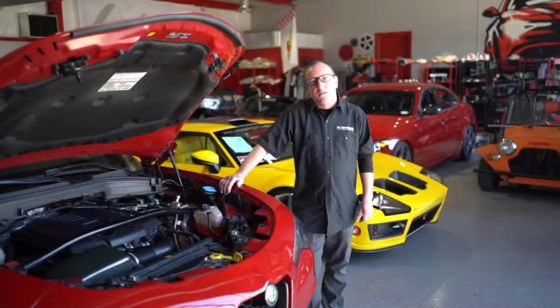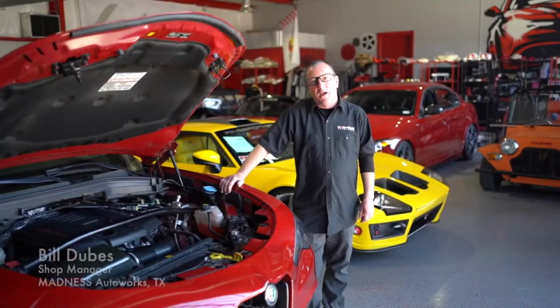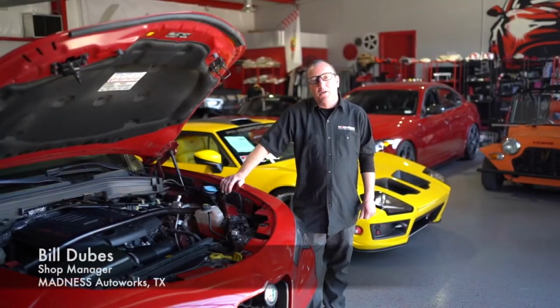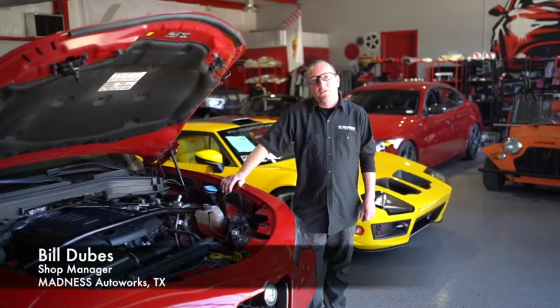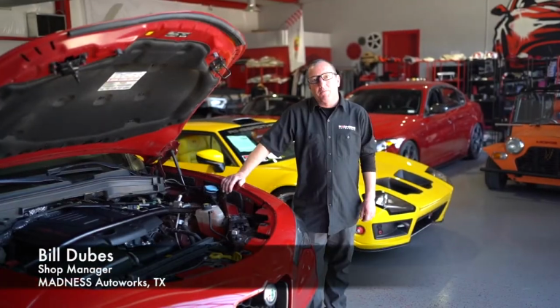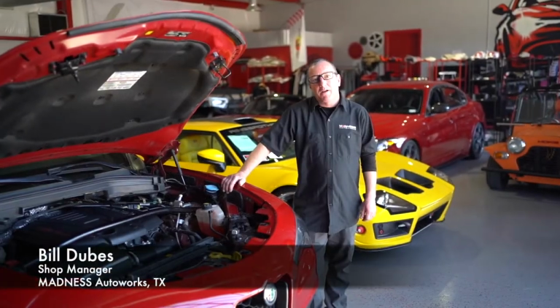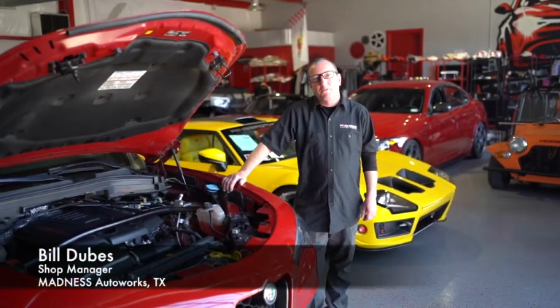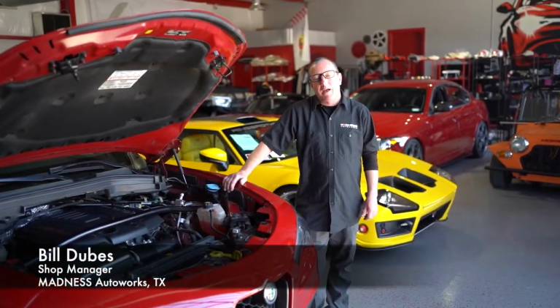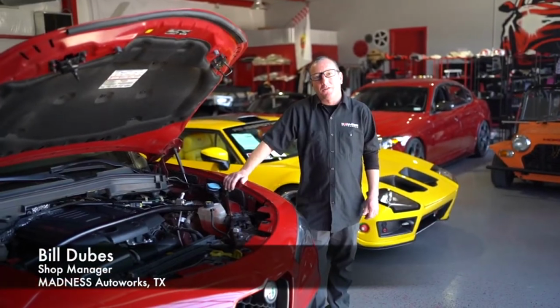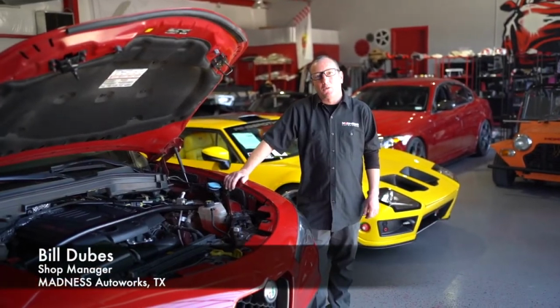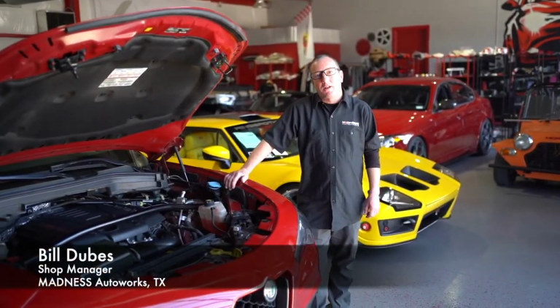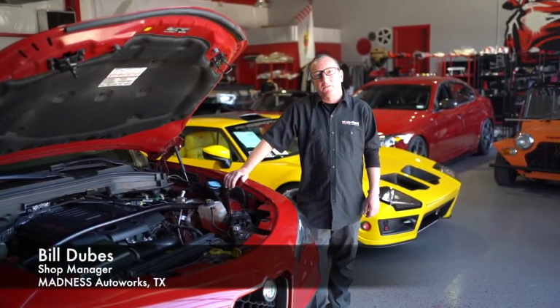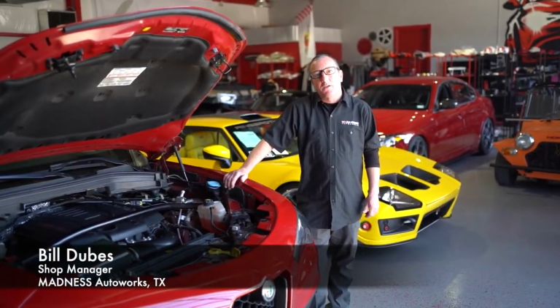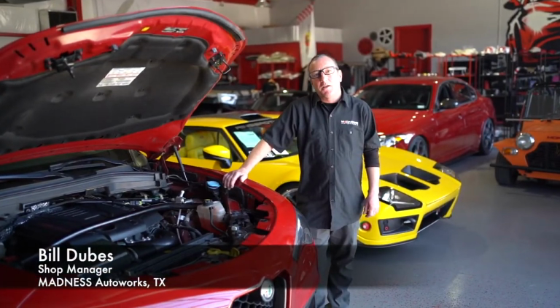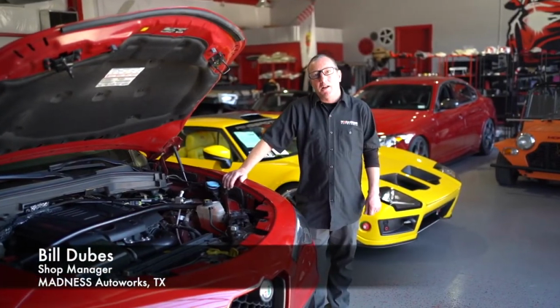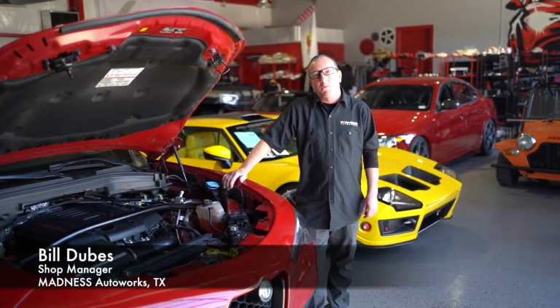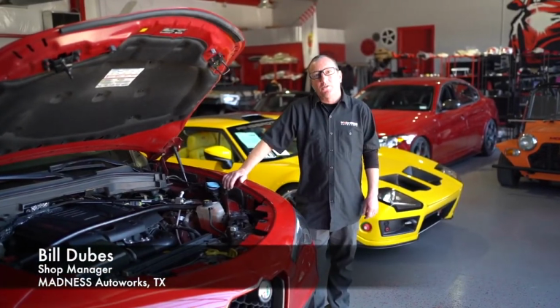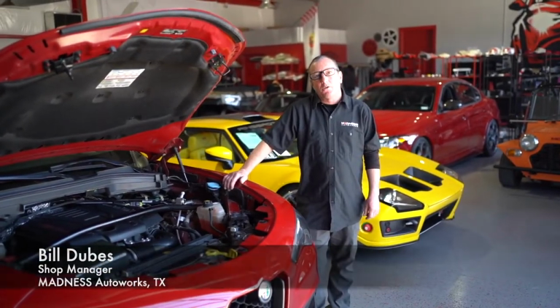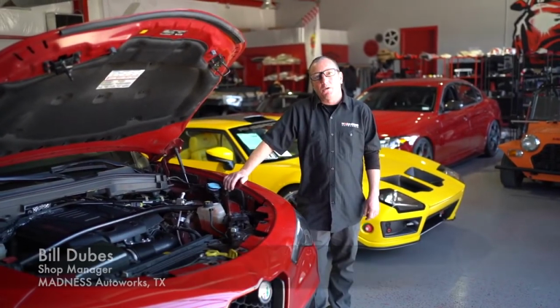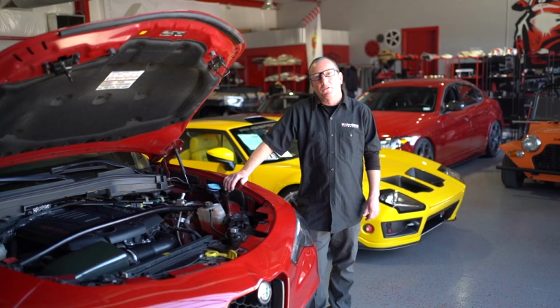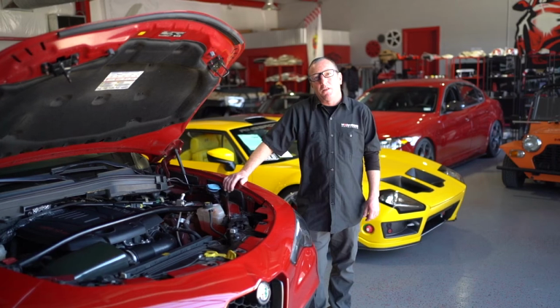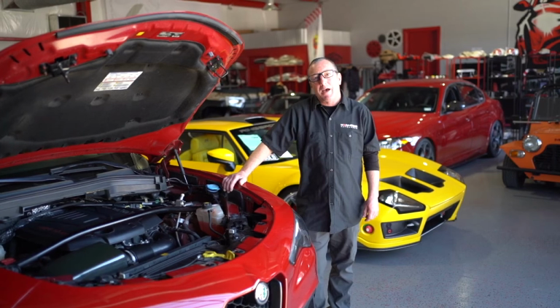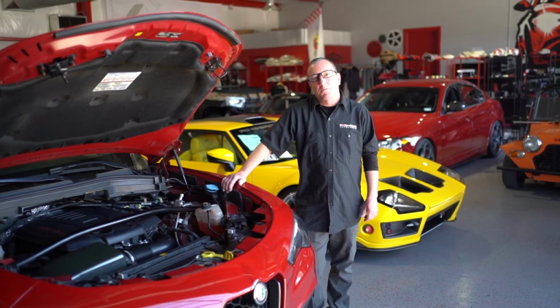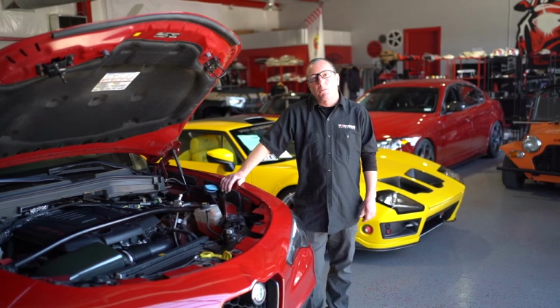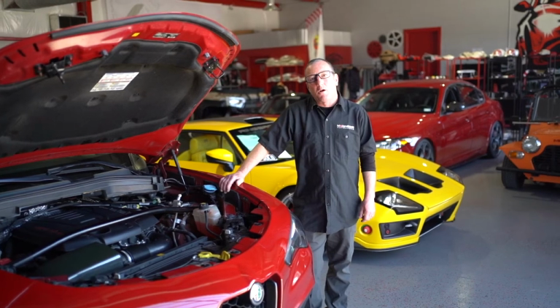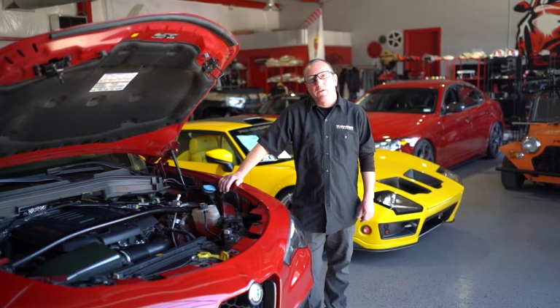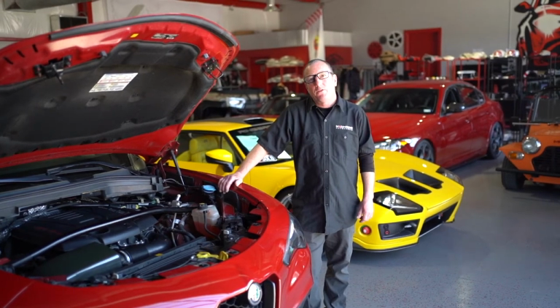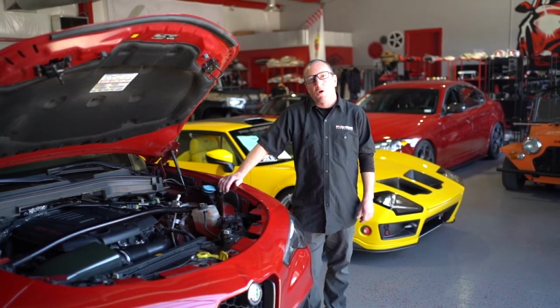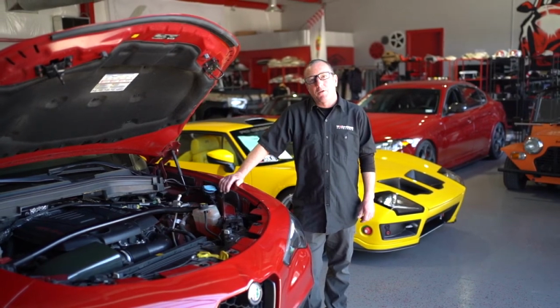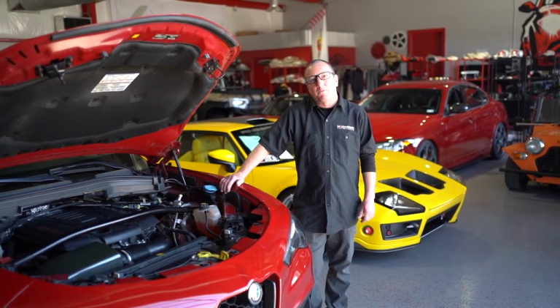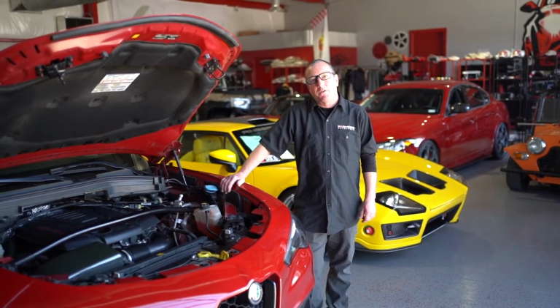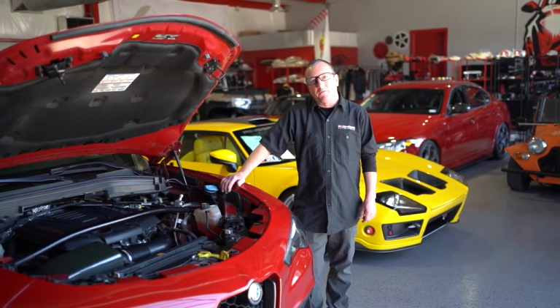Hi, I'm Bill, Shop Manager at Madness Auto Worker. And today I'm going to show you how to install the Max Power Pro V2 on your Alfa Stelvio.